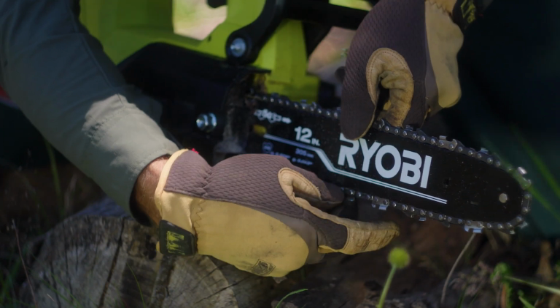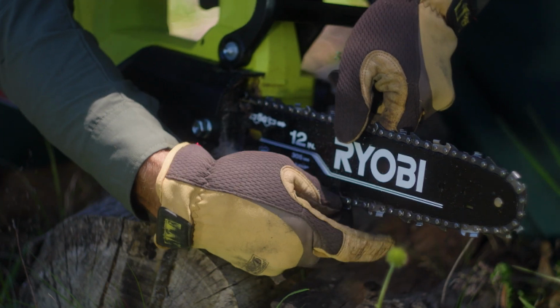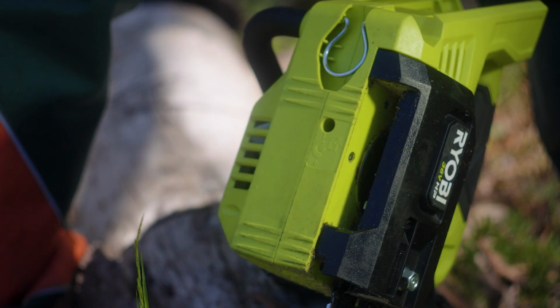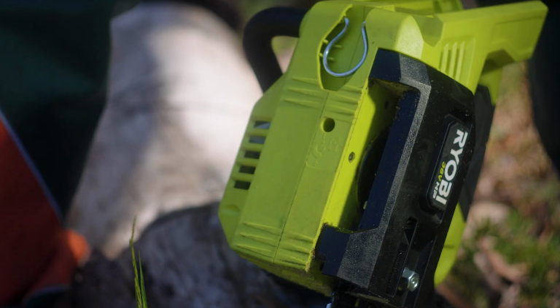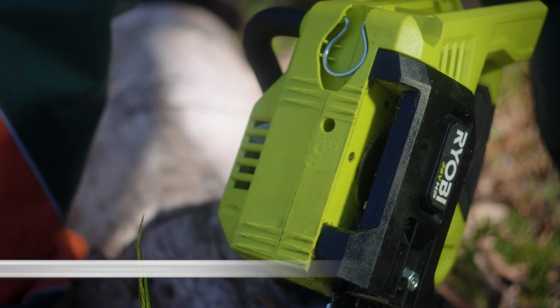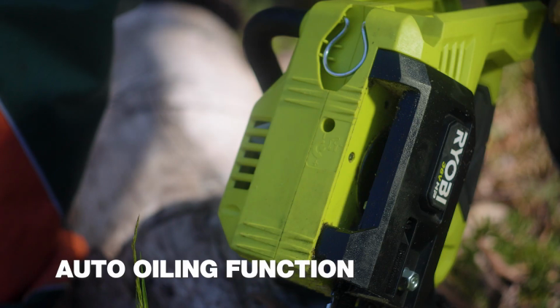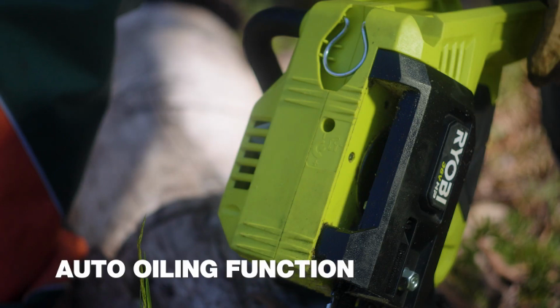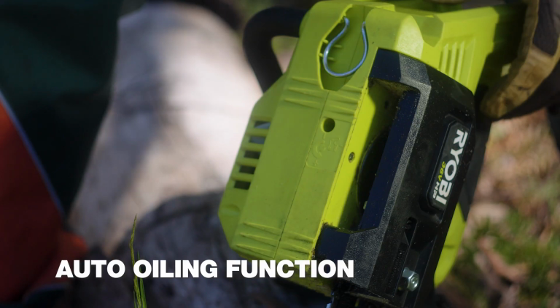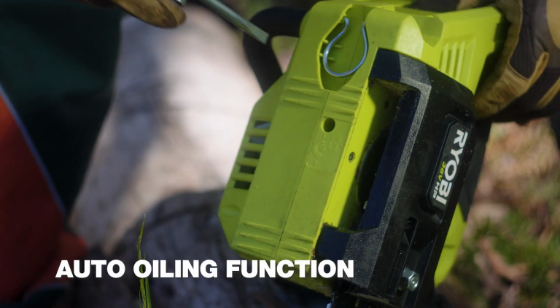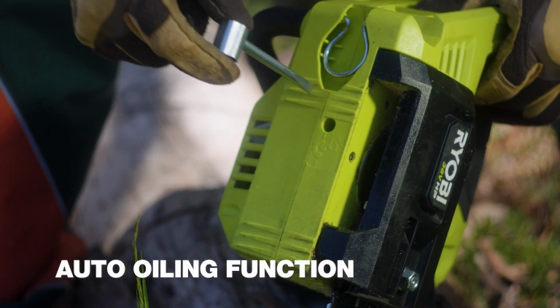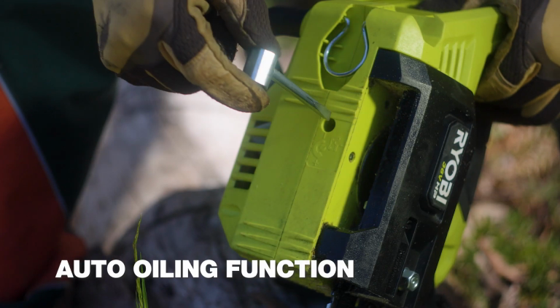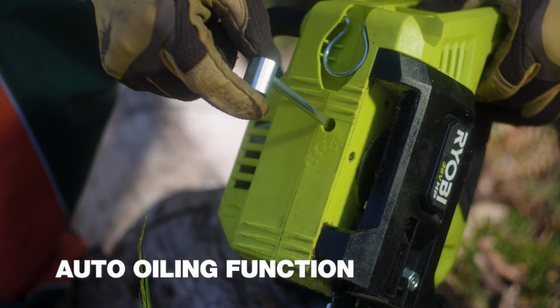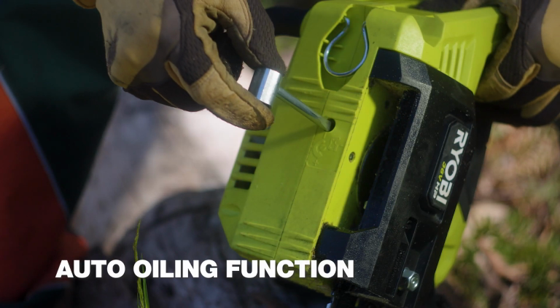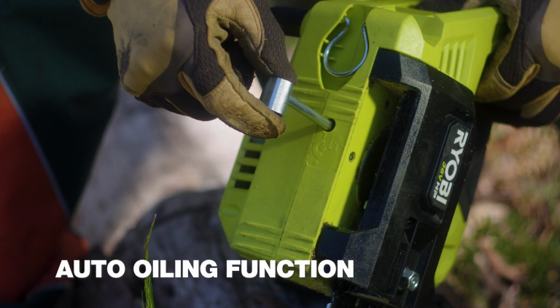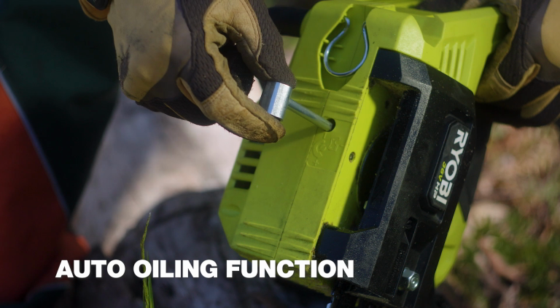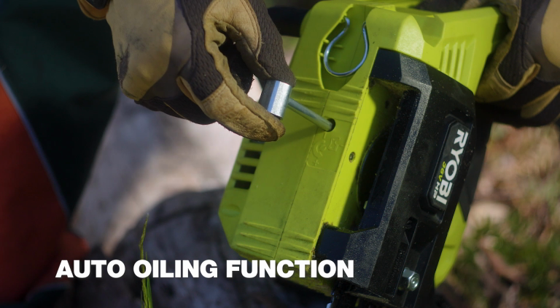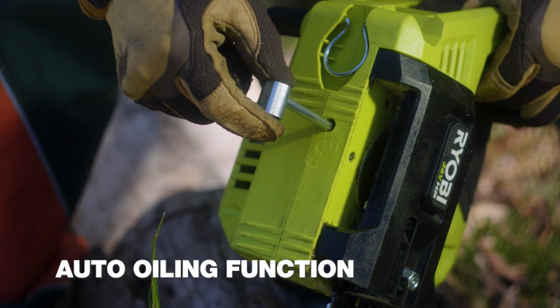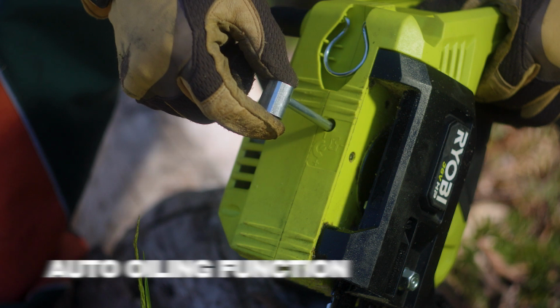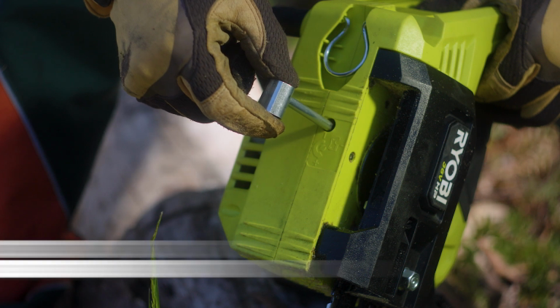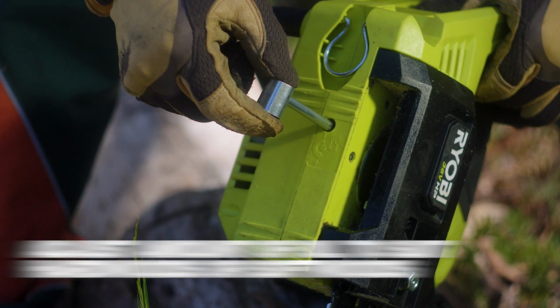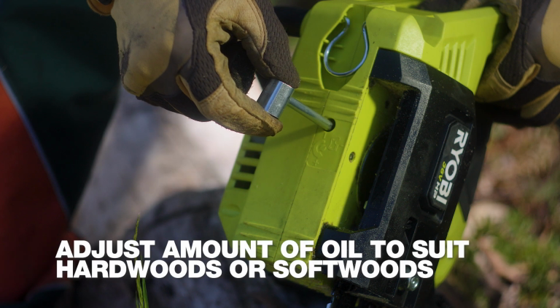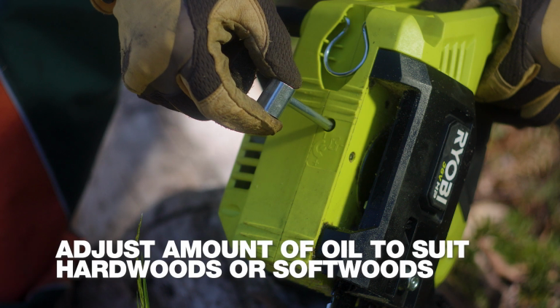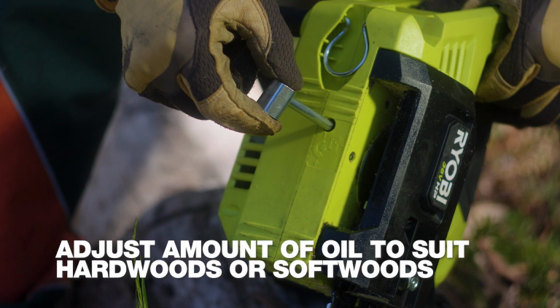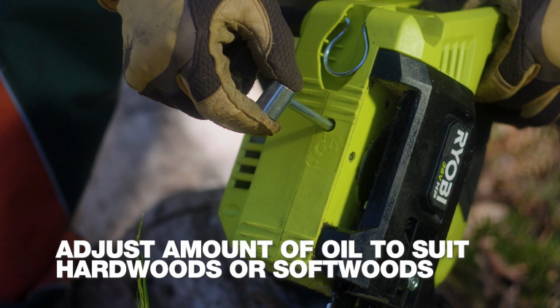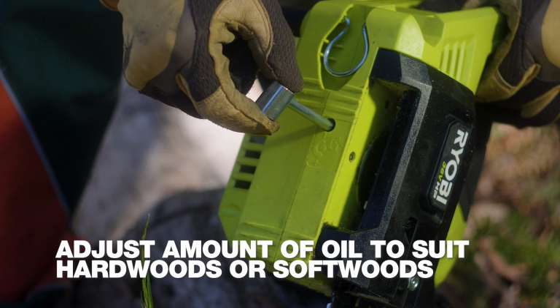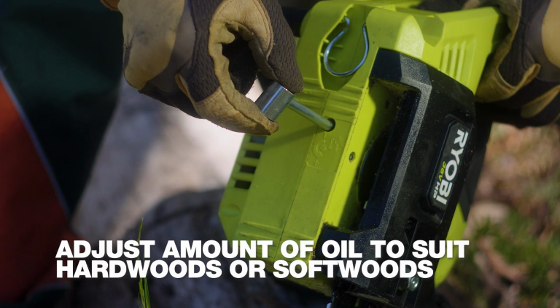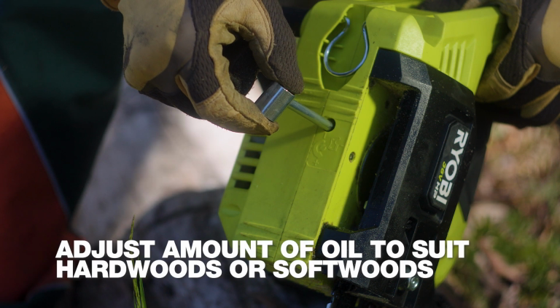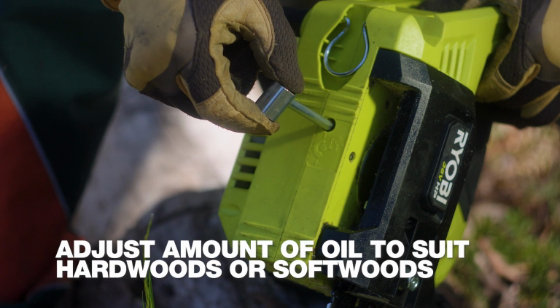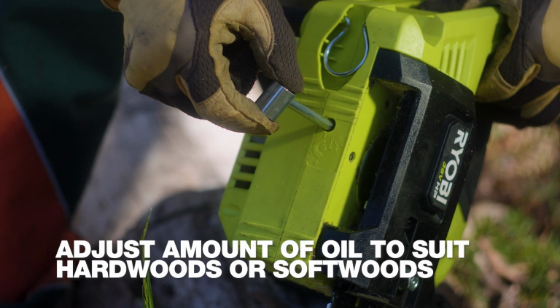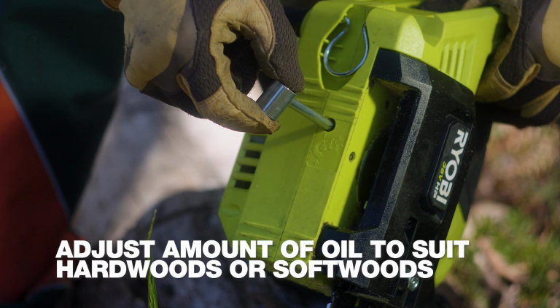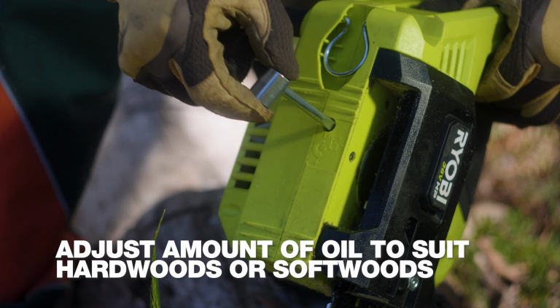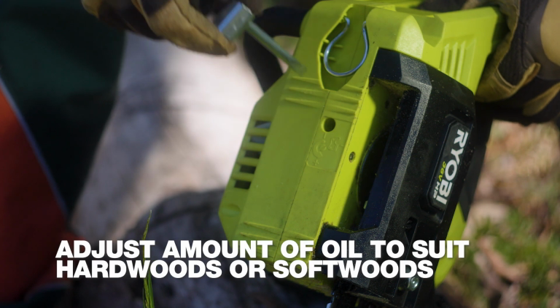This screw on the bottom regulates the amount of oil the chainsaw dispenses — more for hardwoods, less for softwoods.